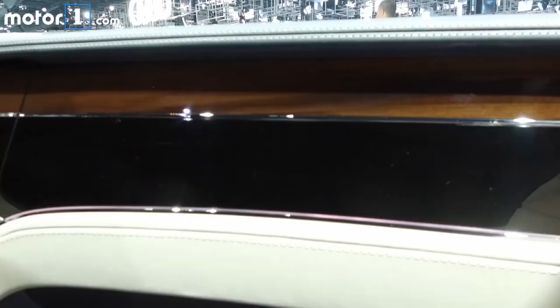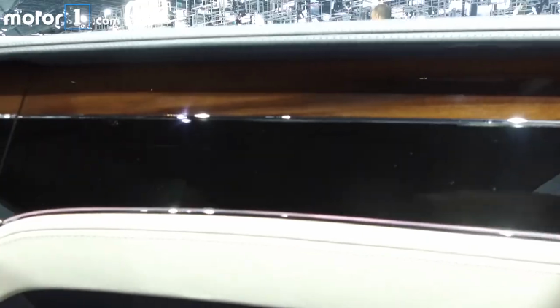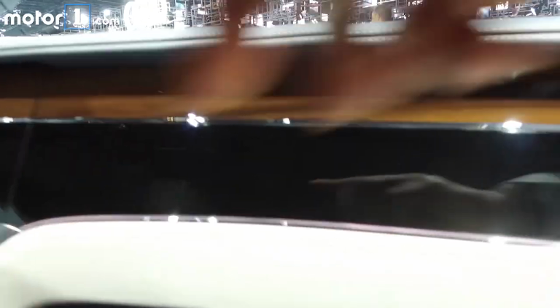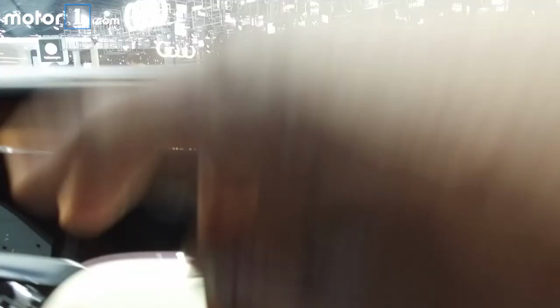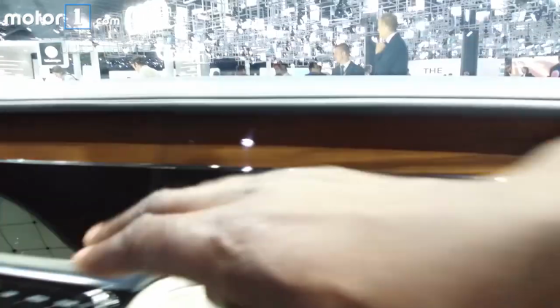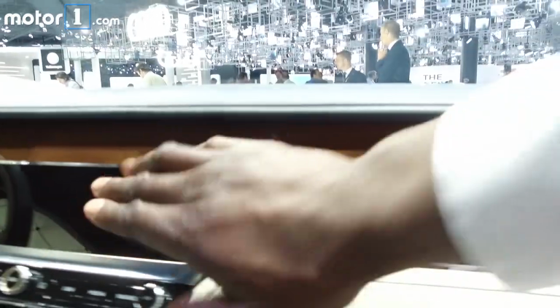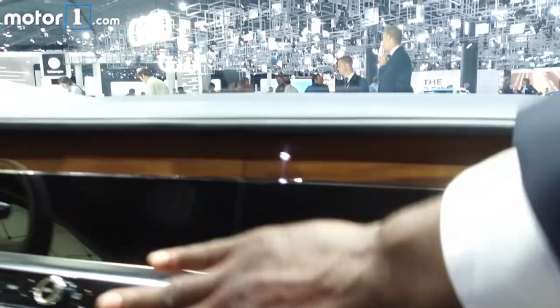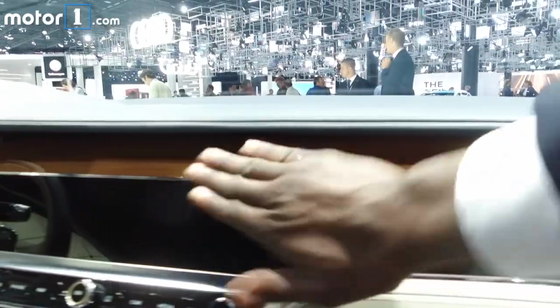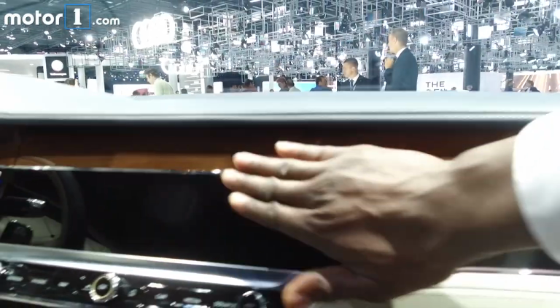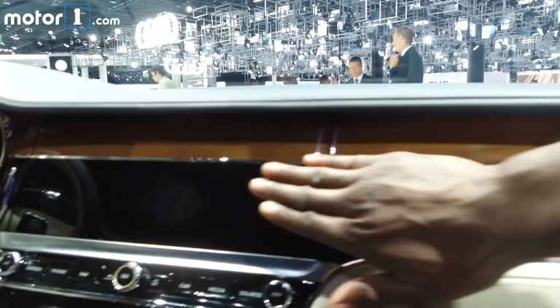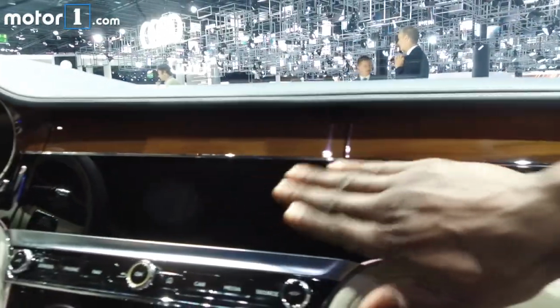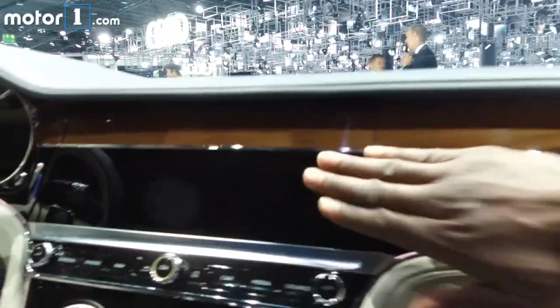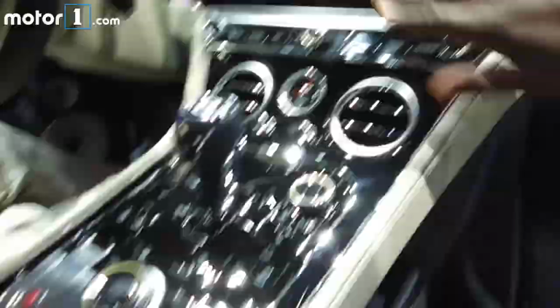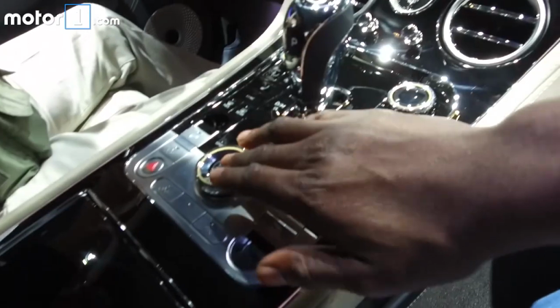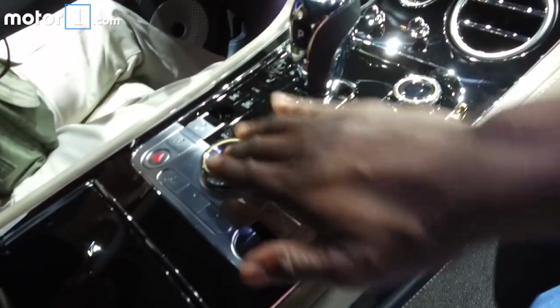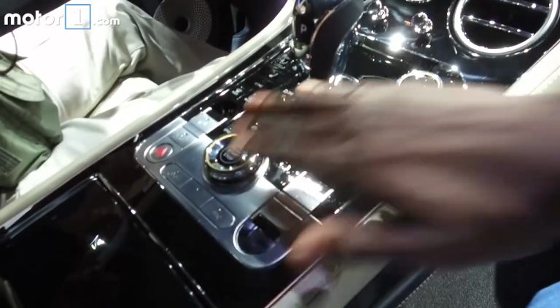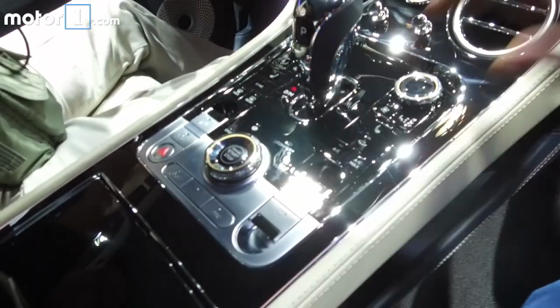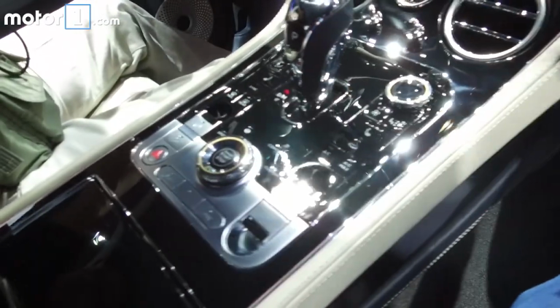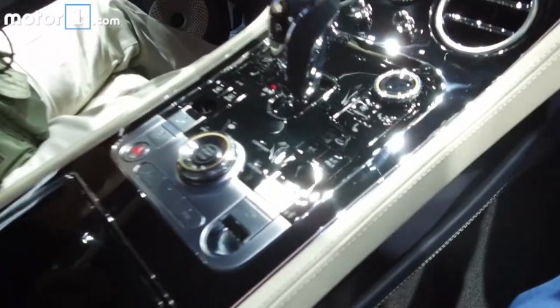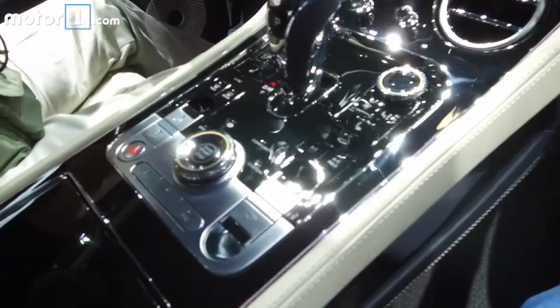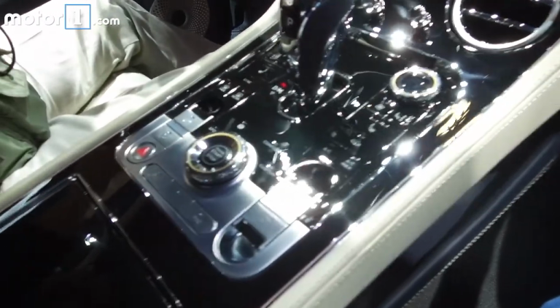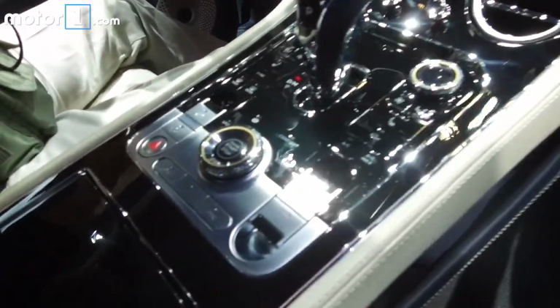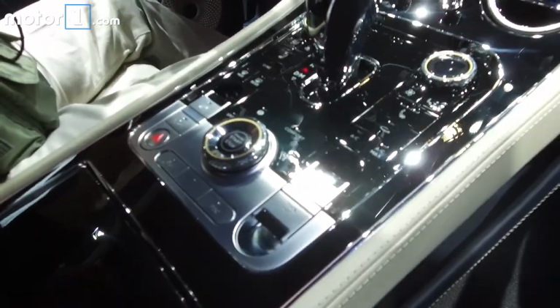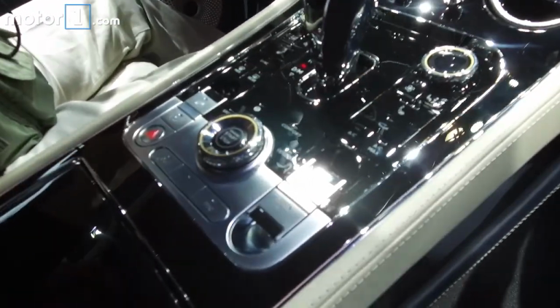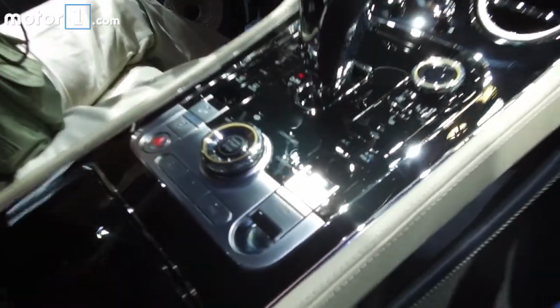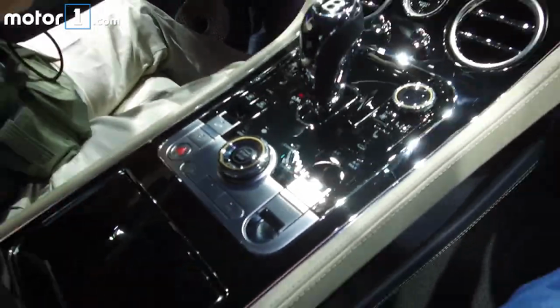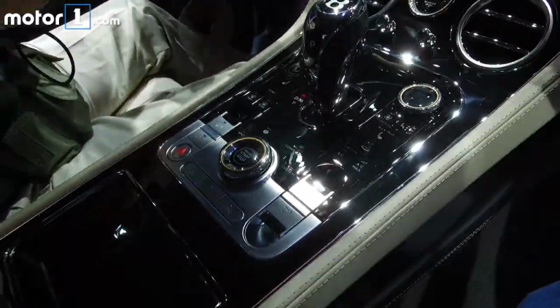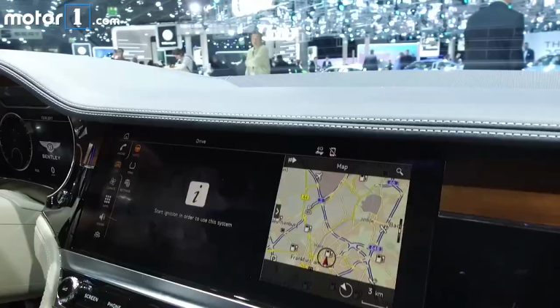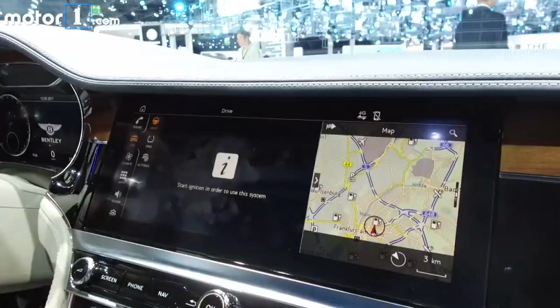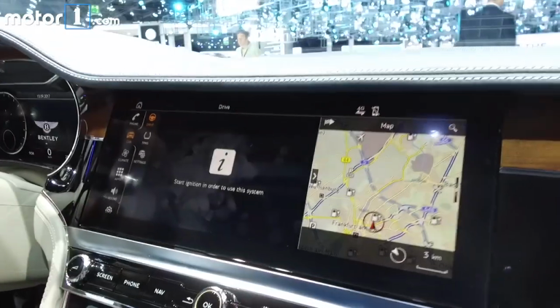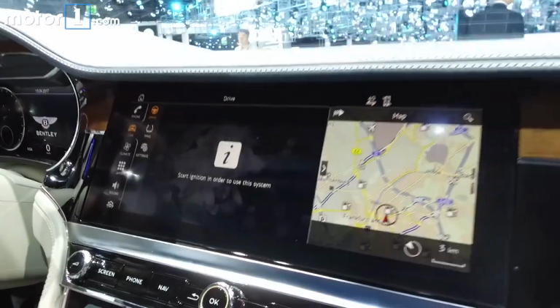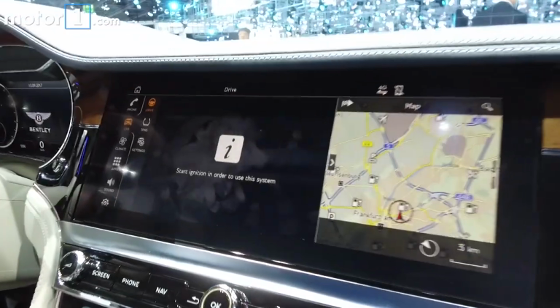Inside, it's pure luxury. There are enough quilted hides to make a vegan blush and high-end wood and metal finishes to spare.